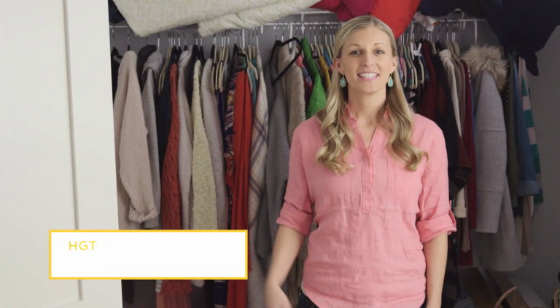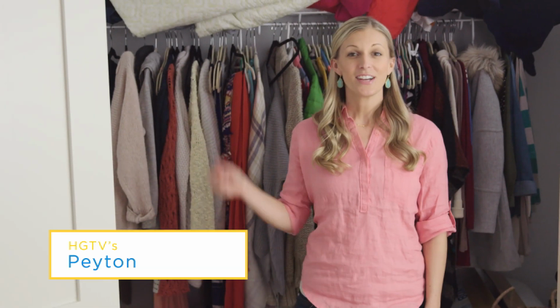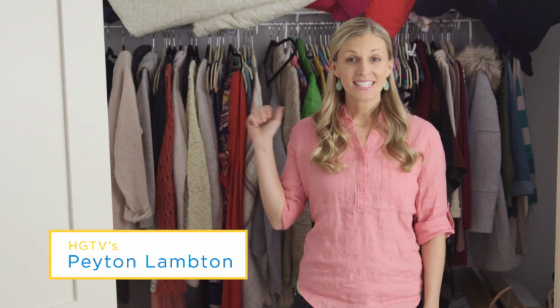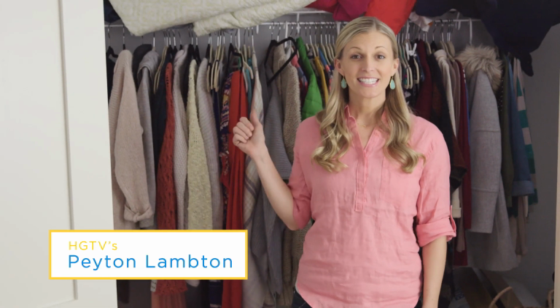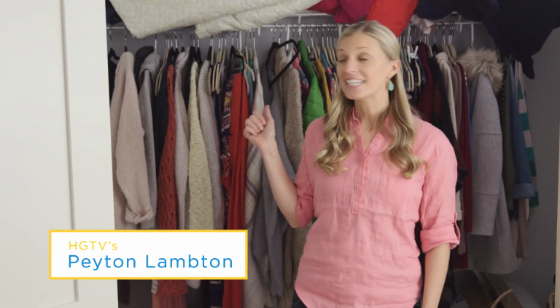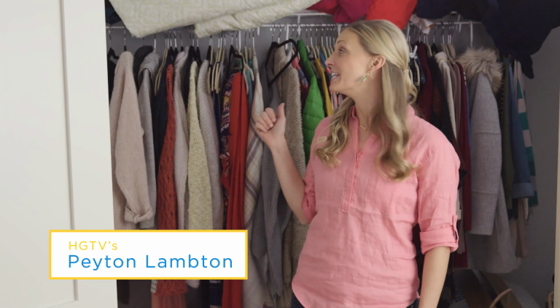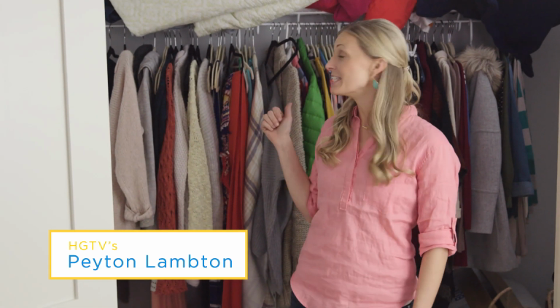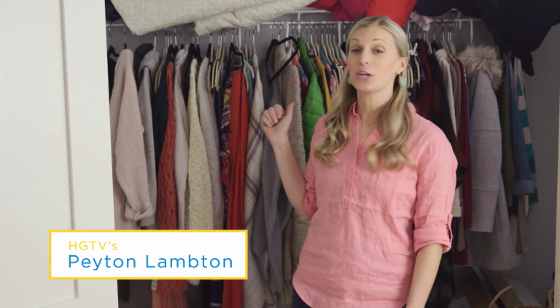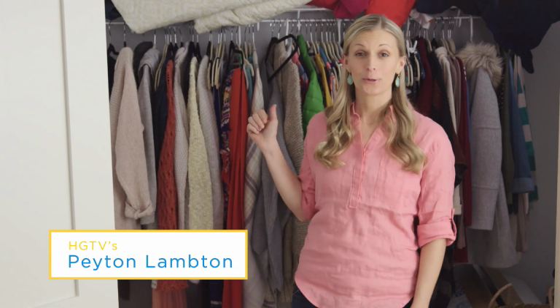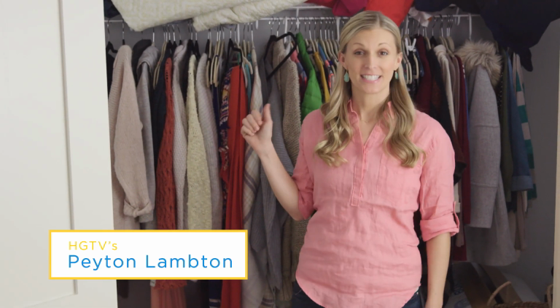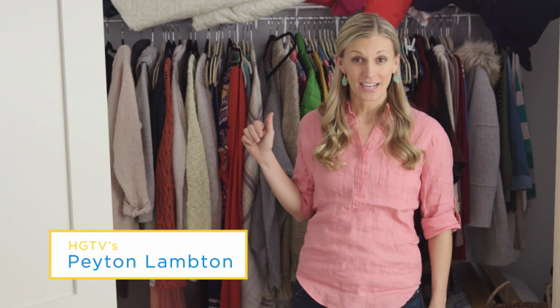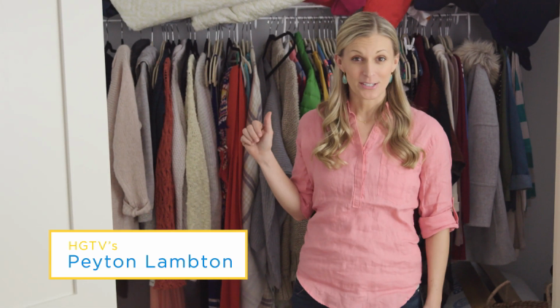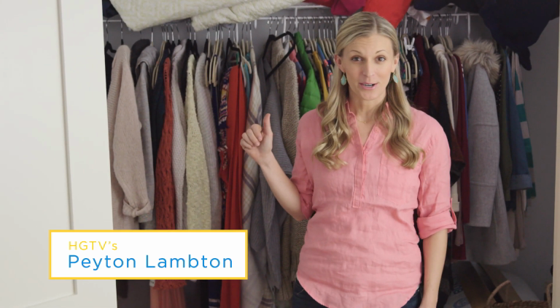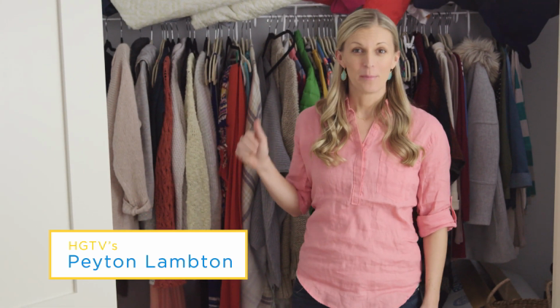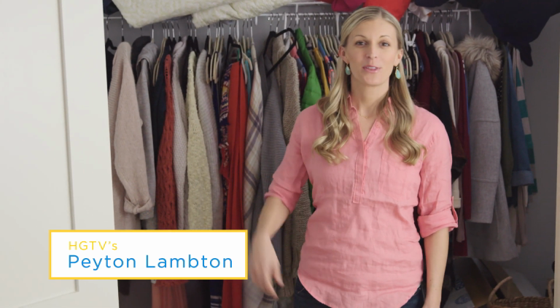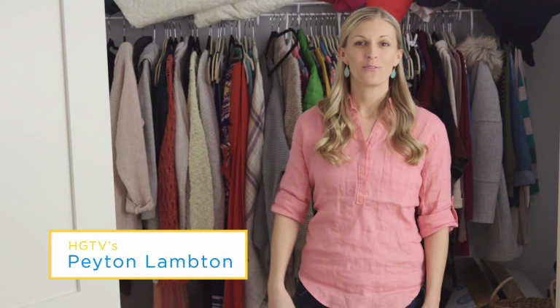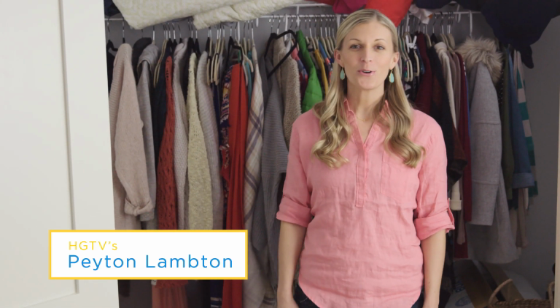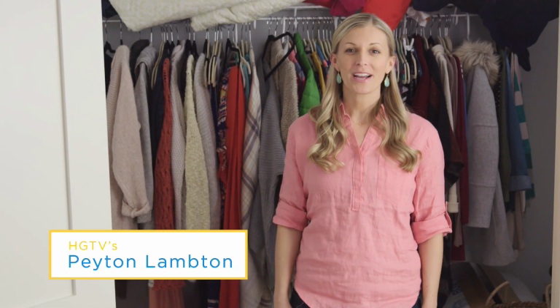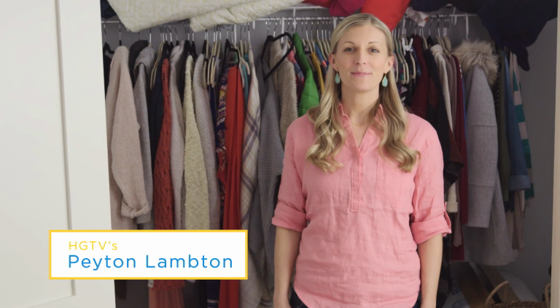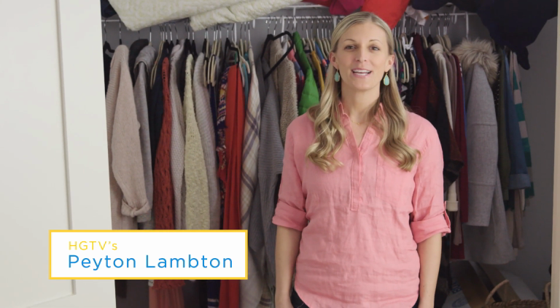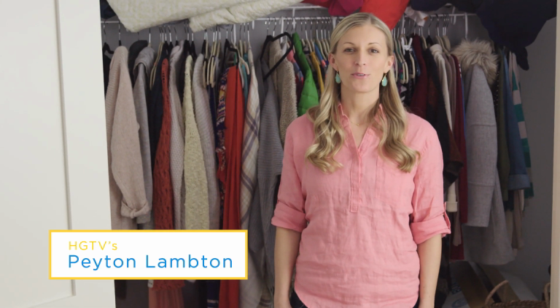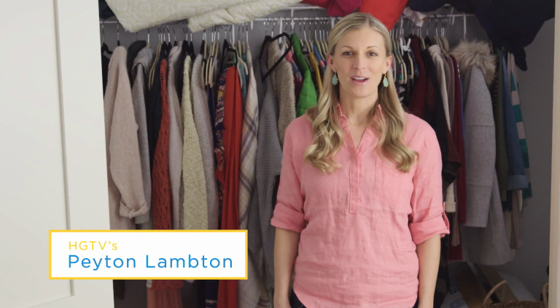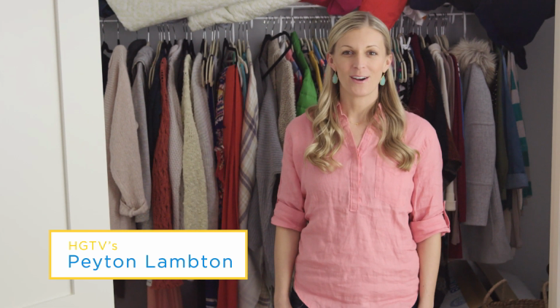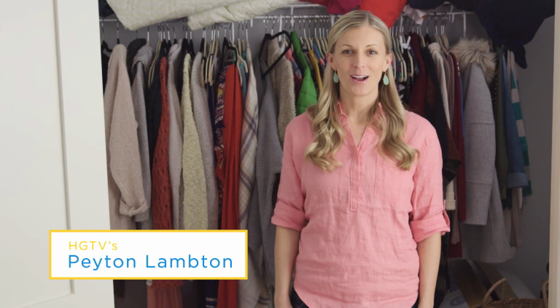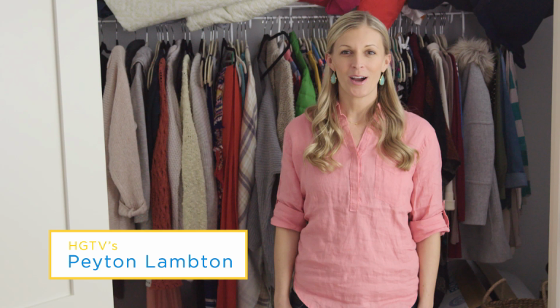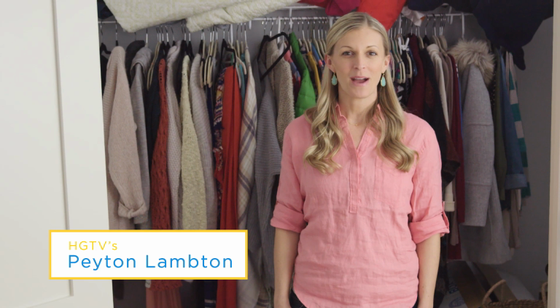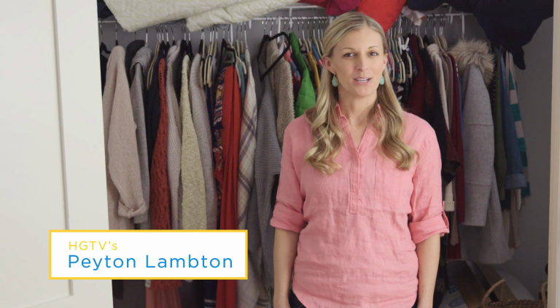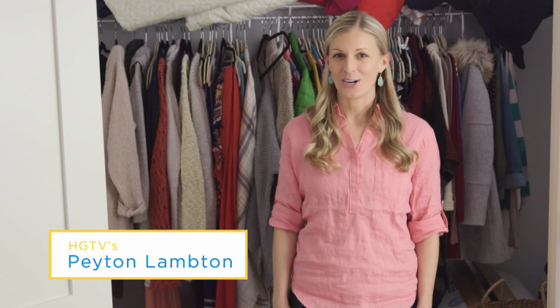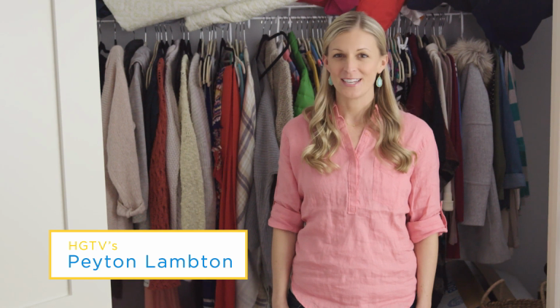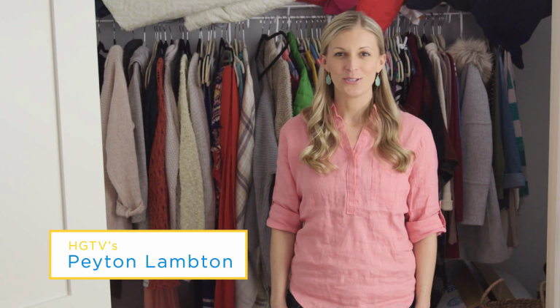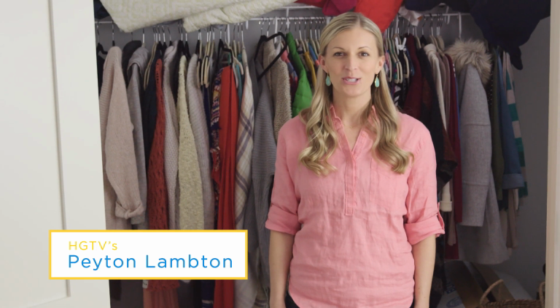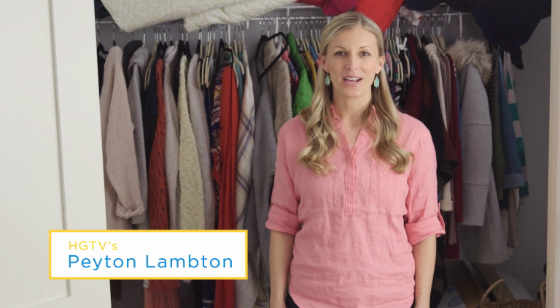This closet is a total disaster, but with a few quick updates from Wayfair.com, I'm going to turn it into a dream.